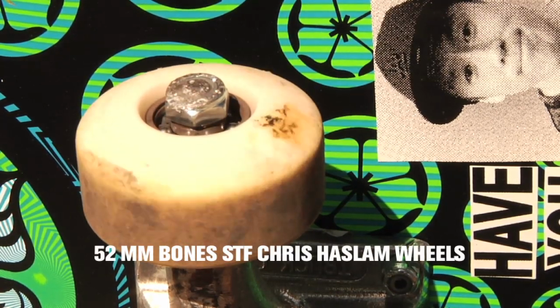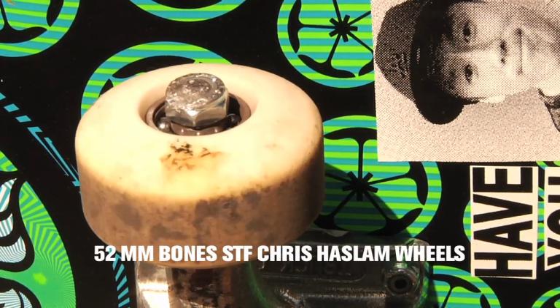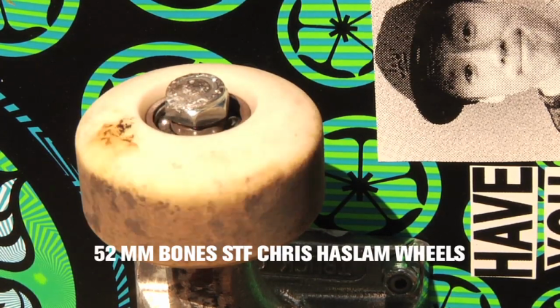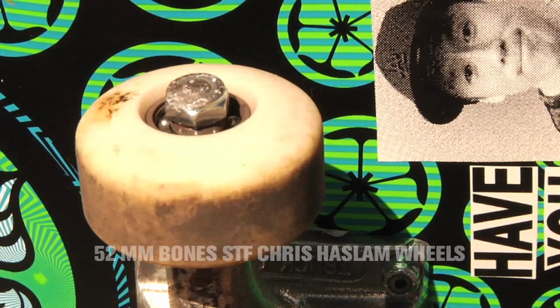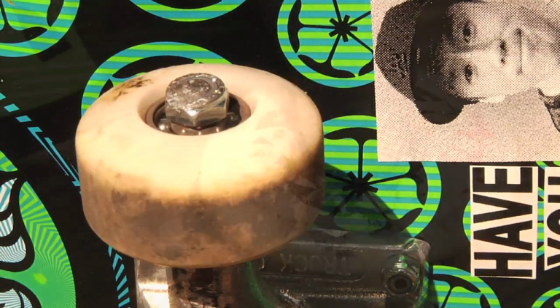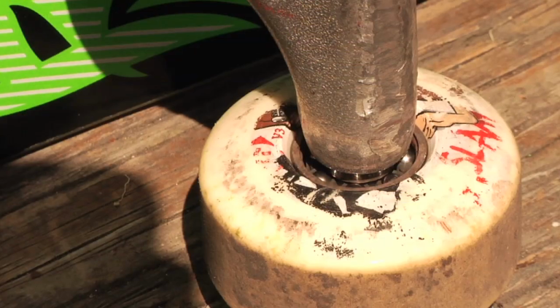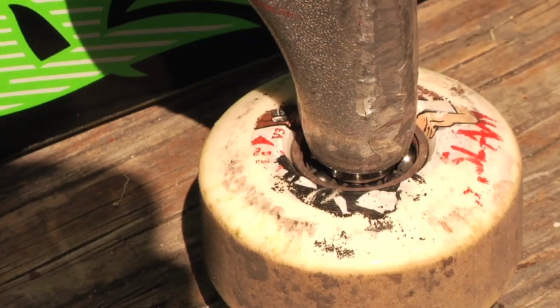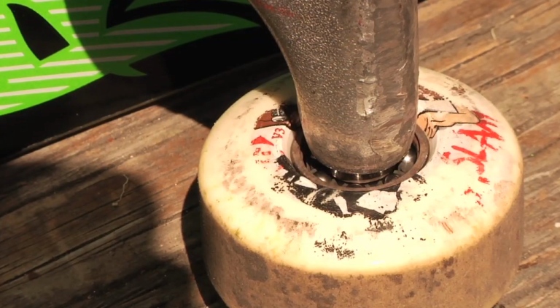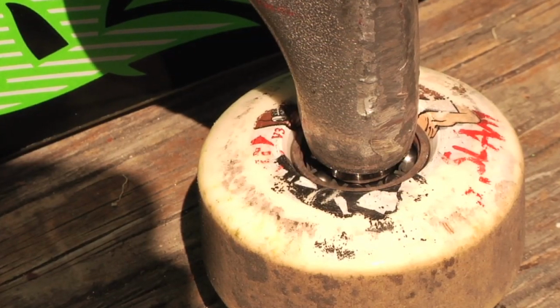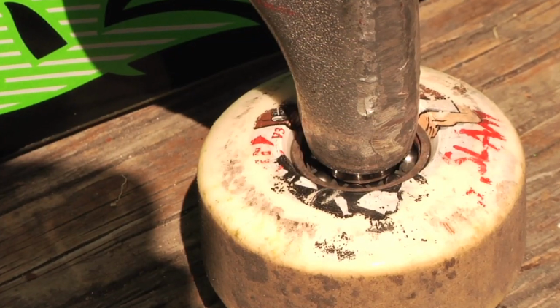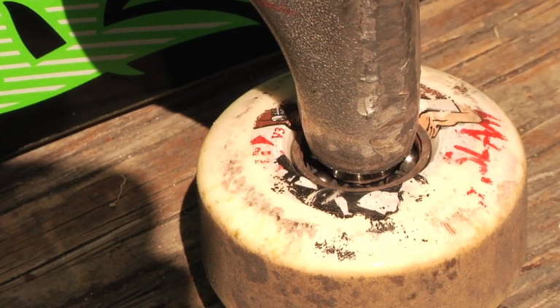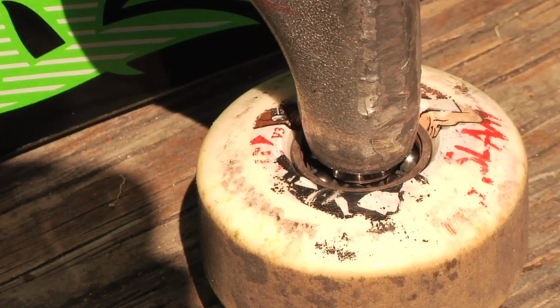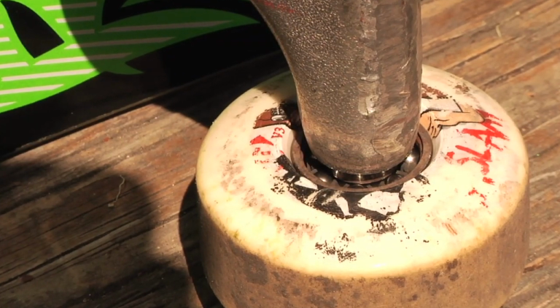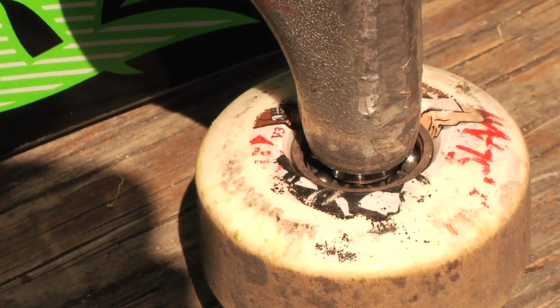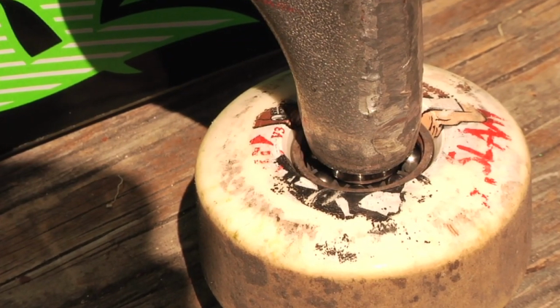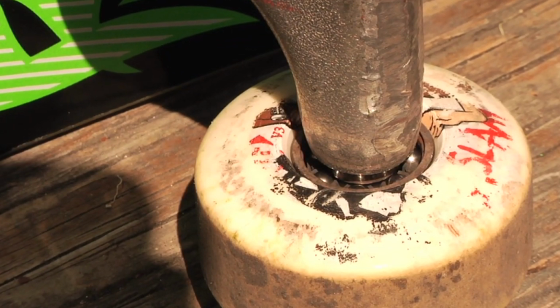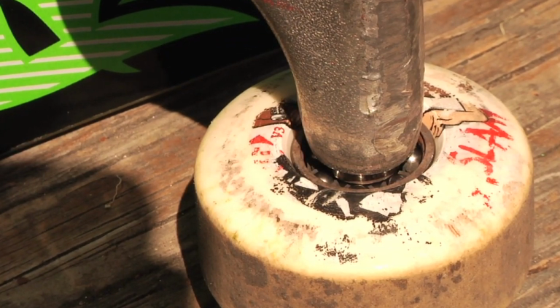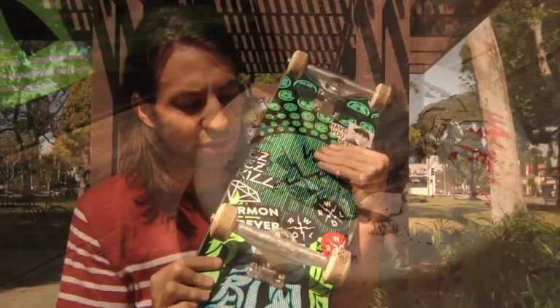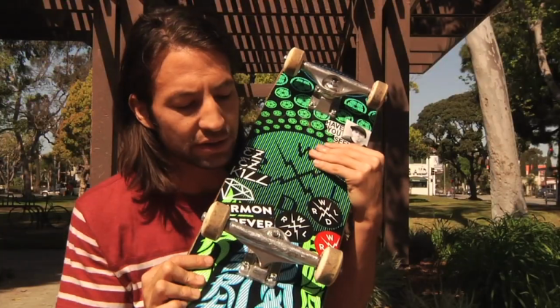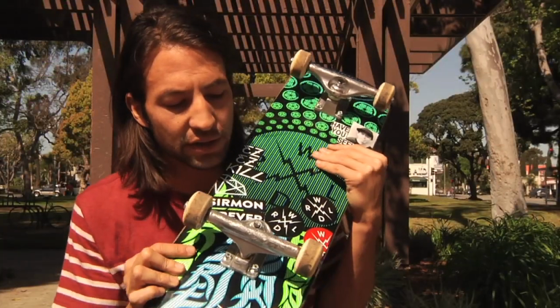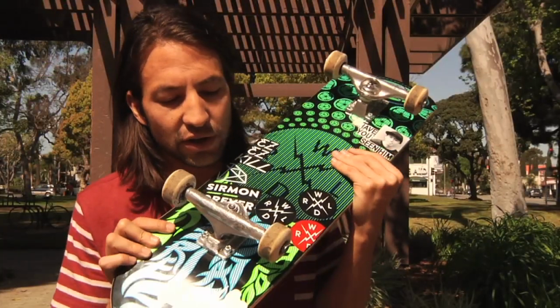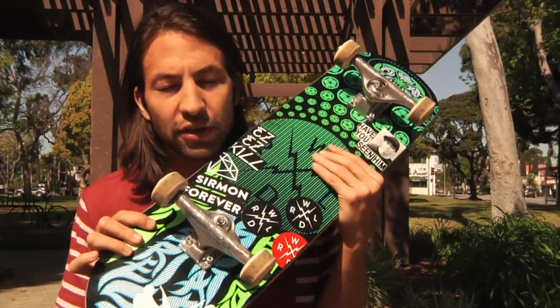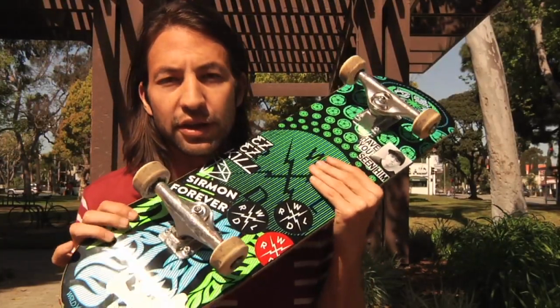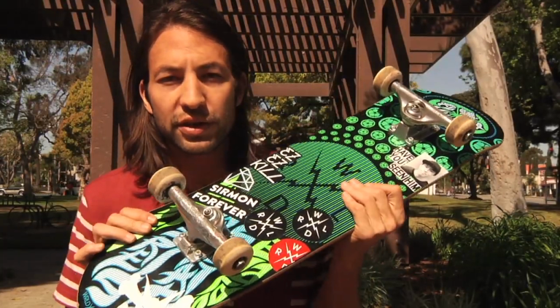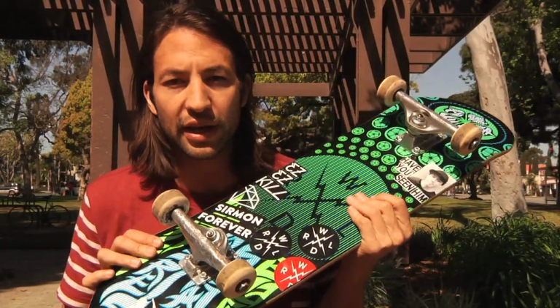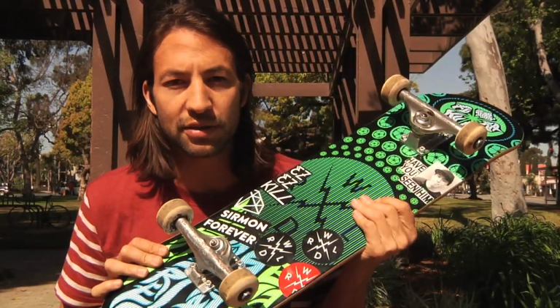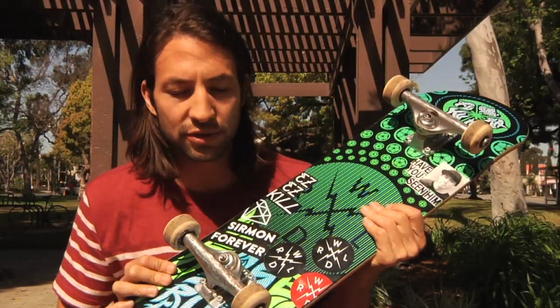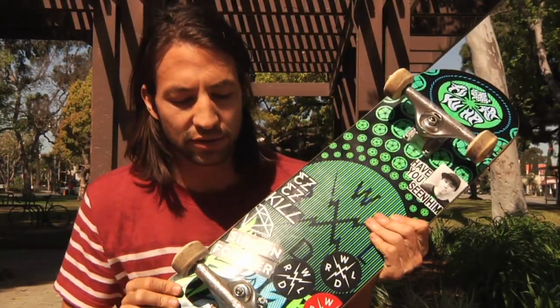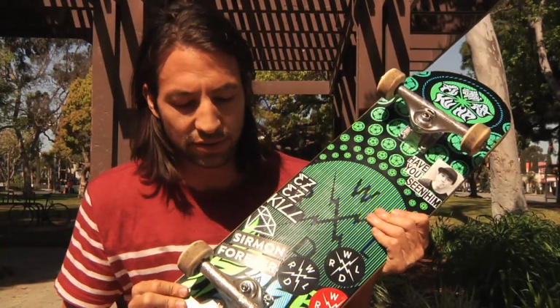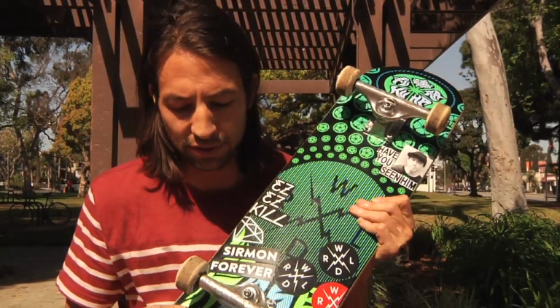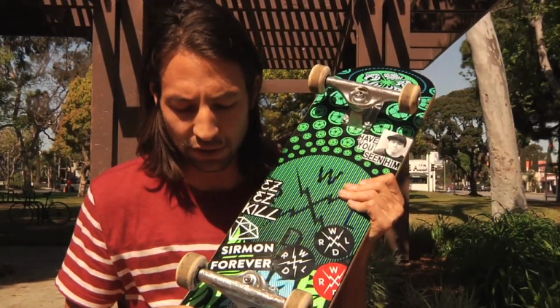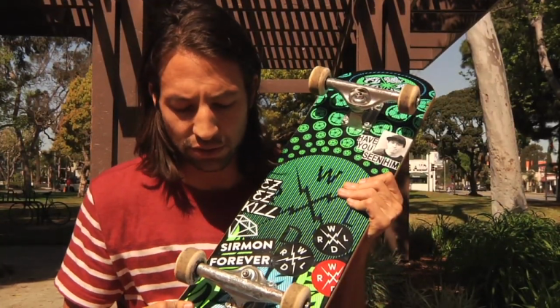I ride Bones STF wheels for the maximum slidability. Throw them on inside out — keep it nice and white. 52mm. These are the Chris Haslams. He's a good dude.